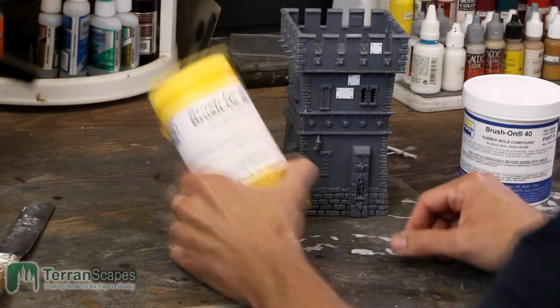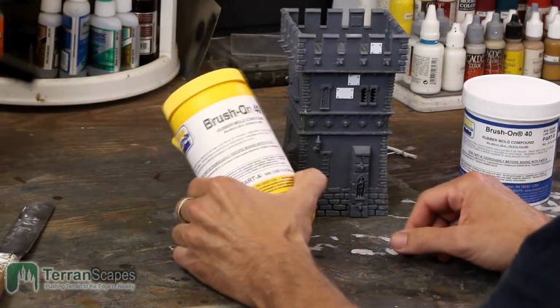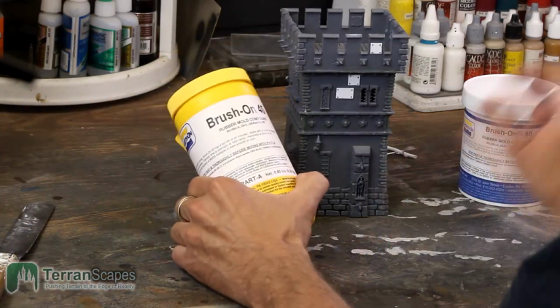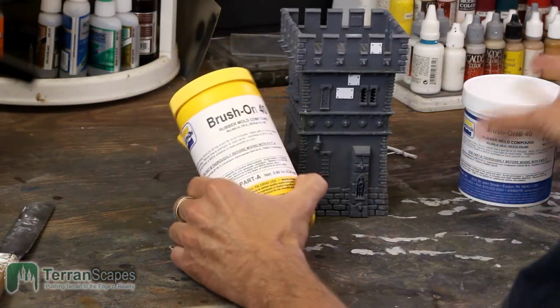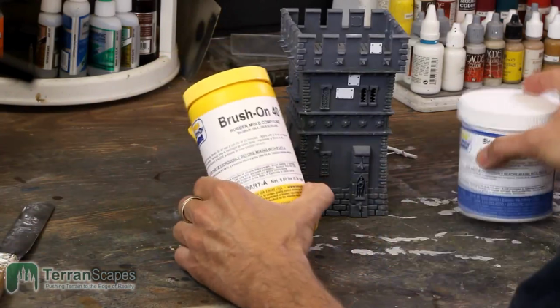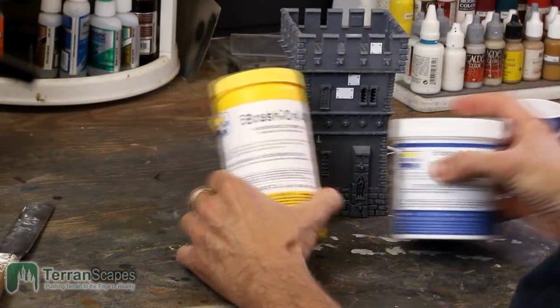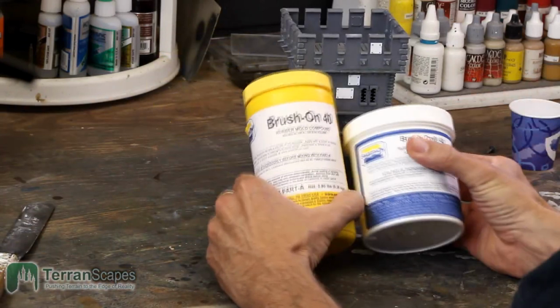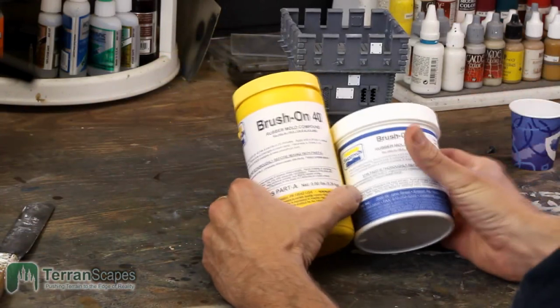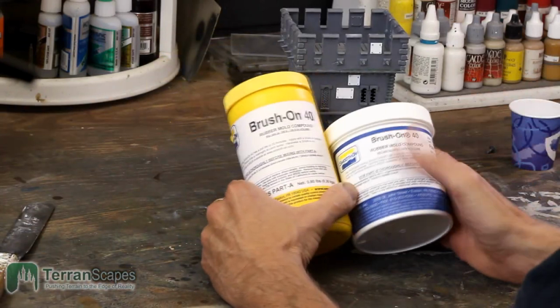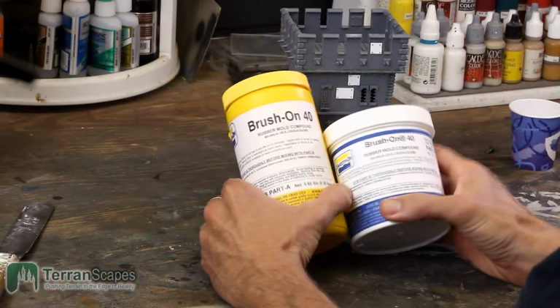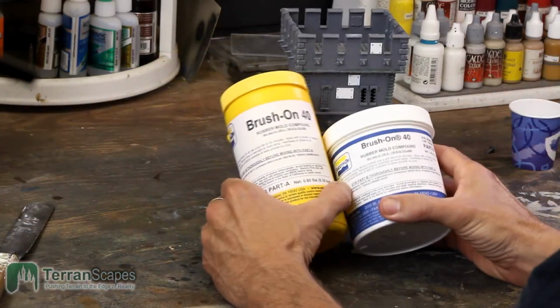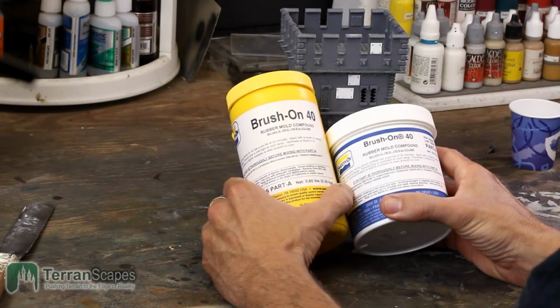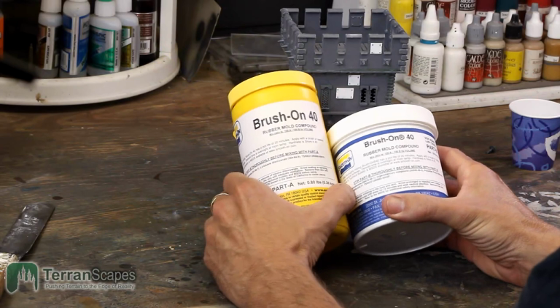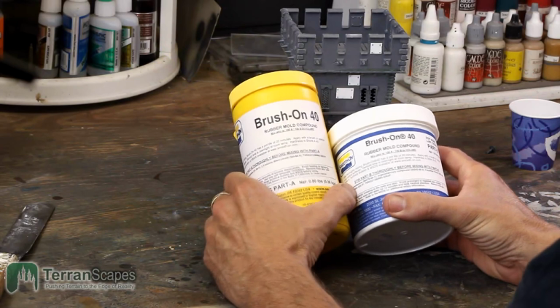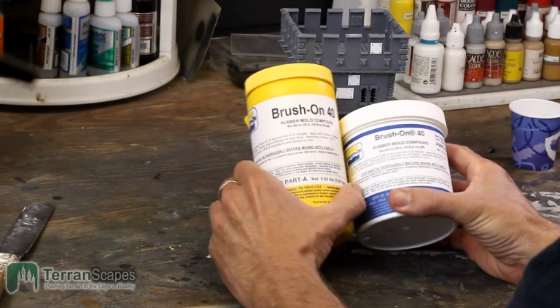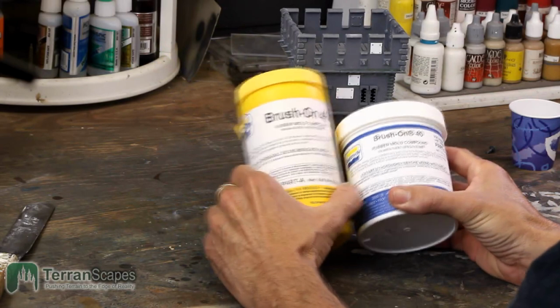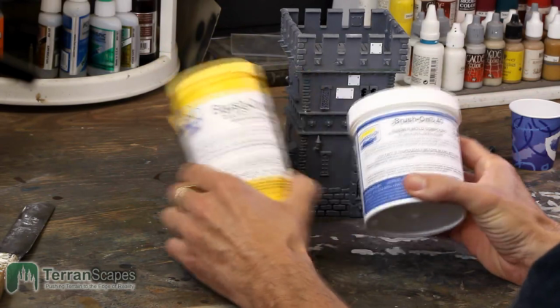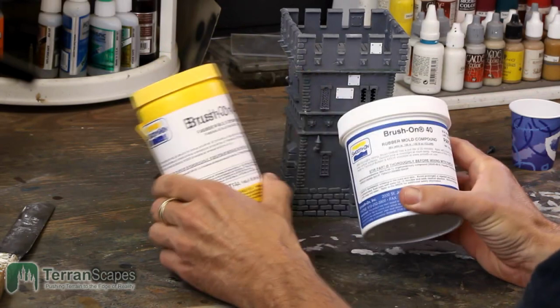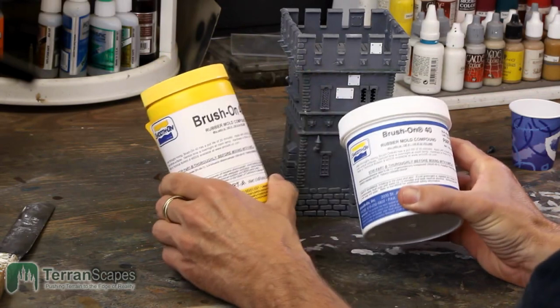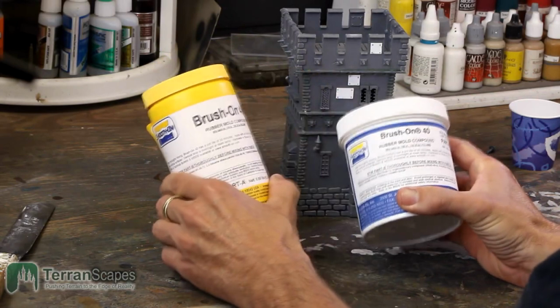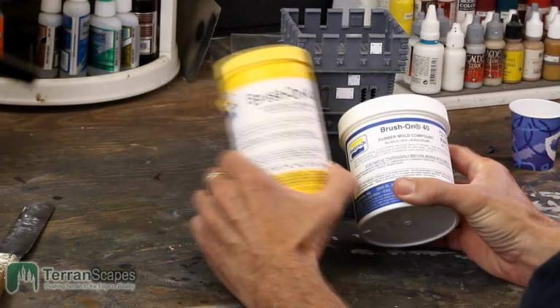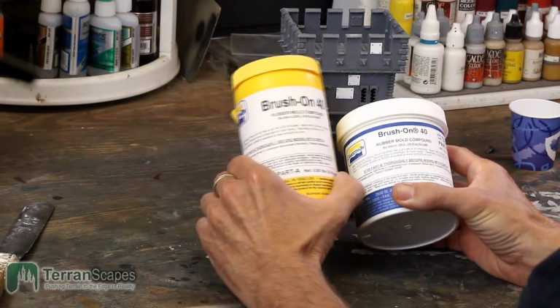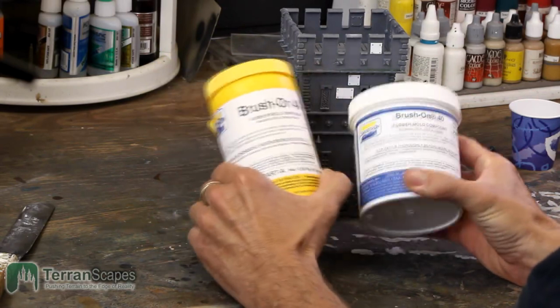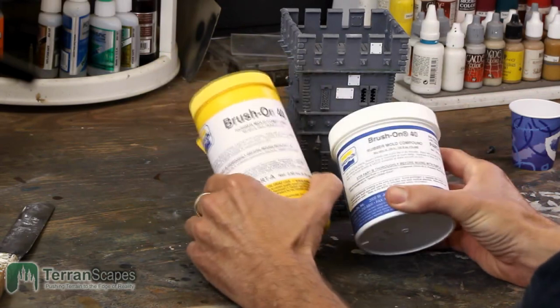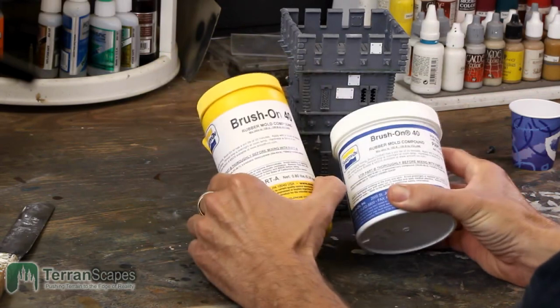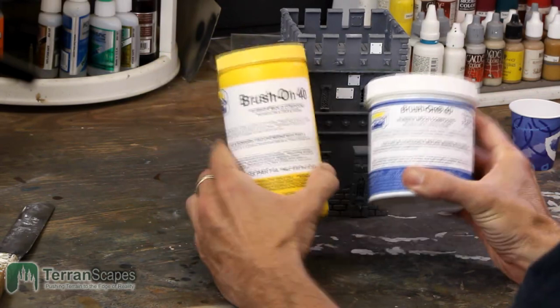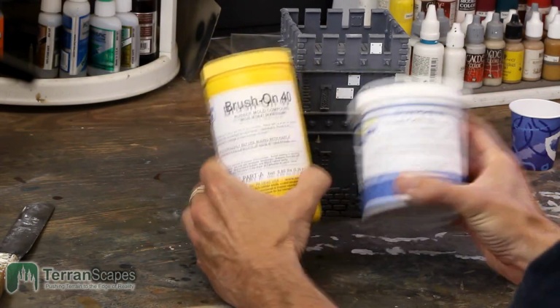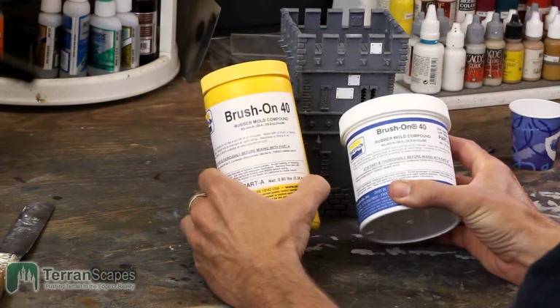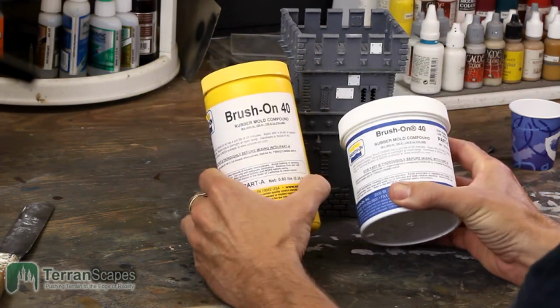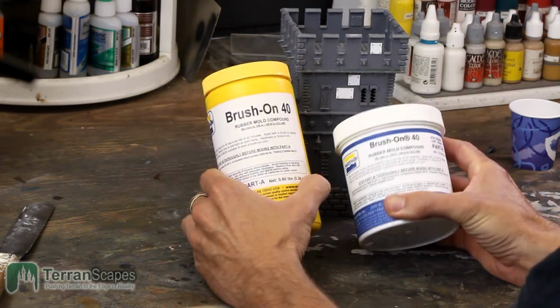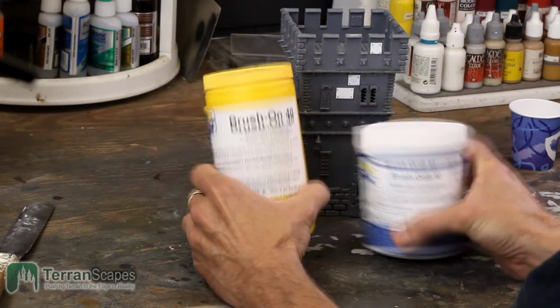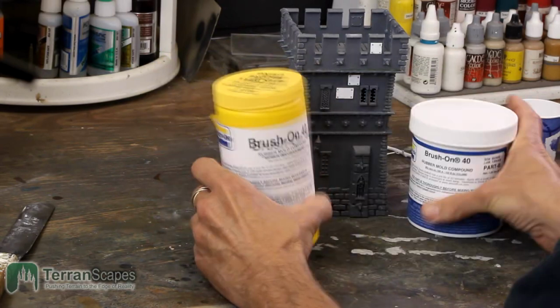Brush On 40 is a one-to-one mixing compound — you mix equal parts by volume of each of the compounds.